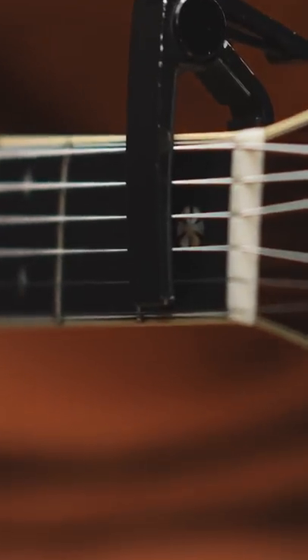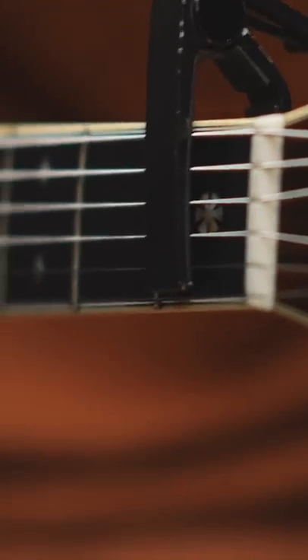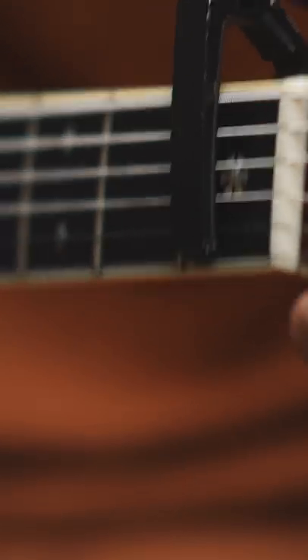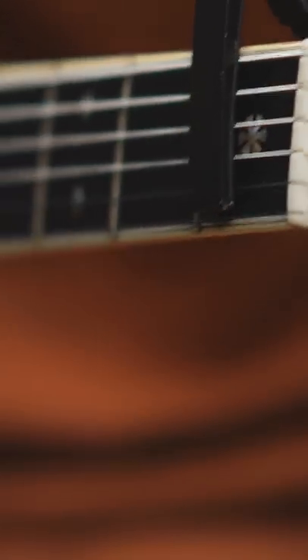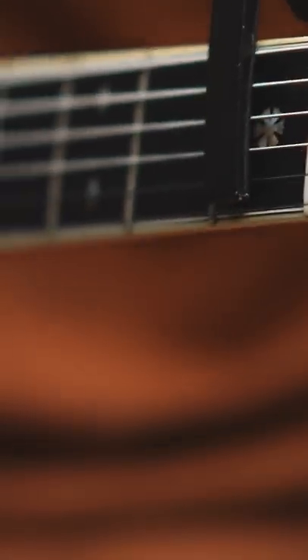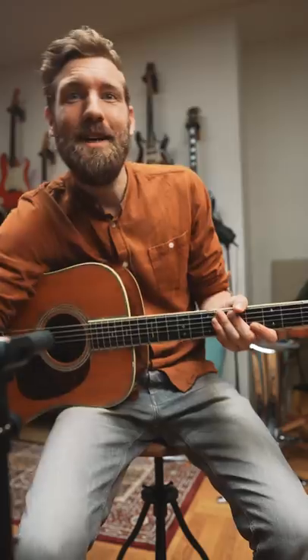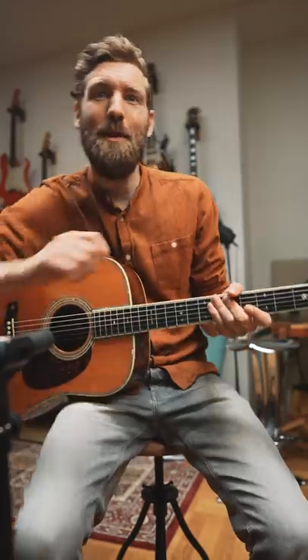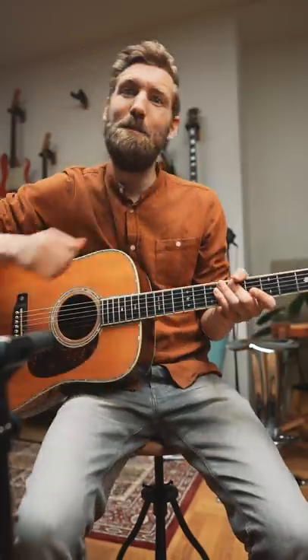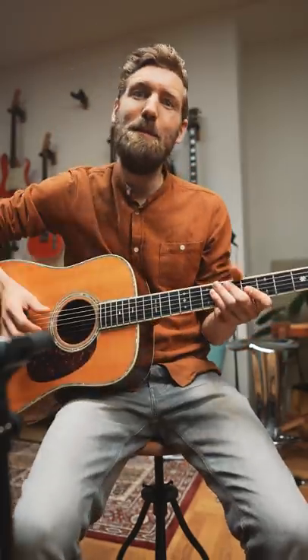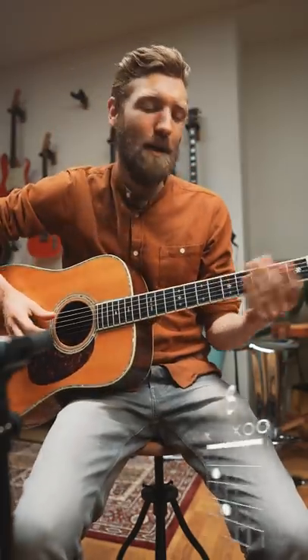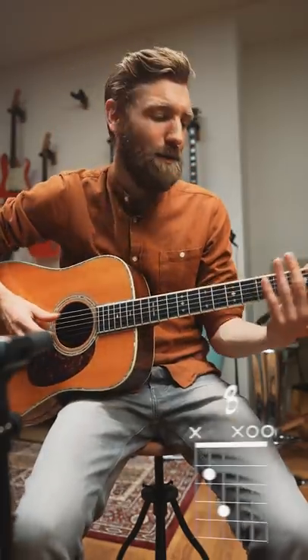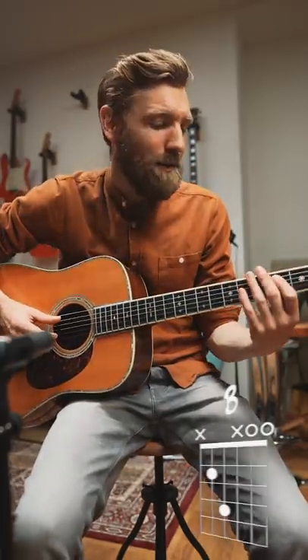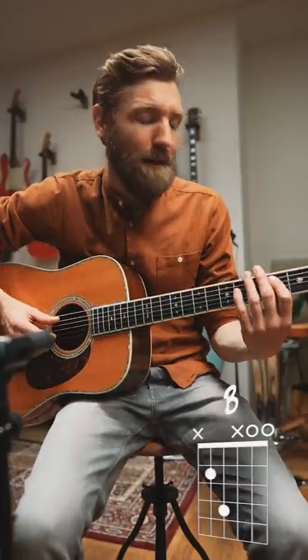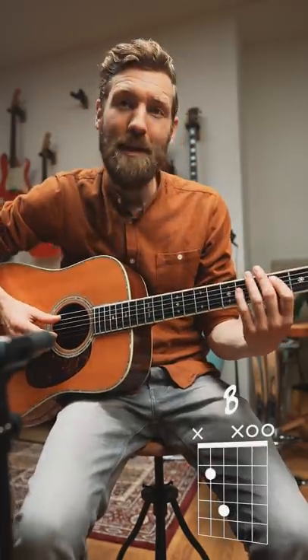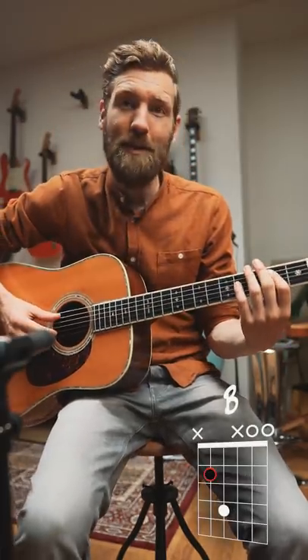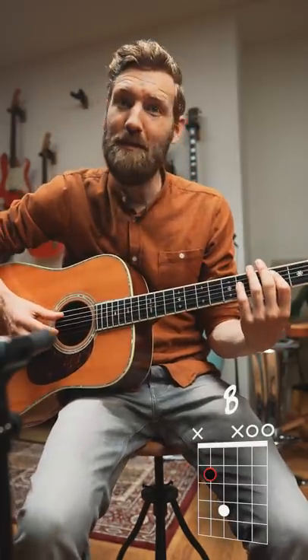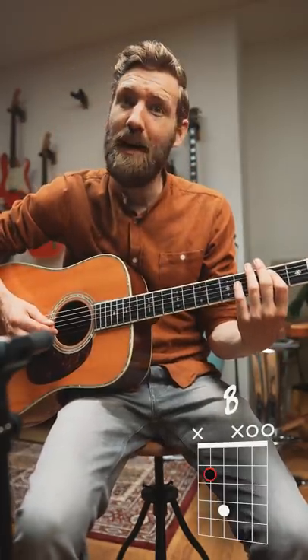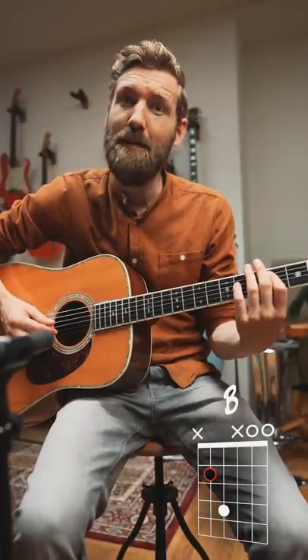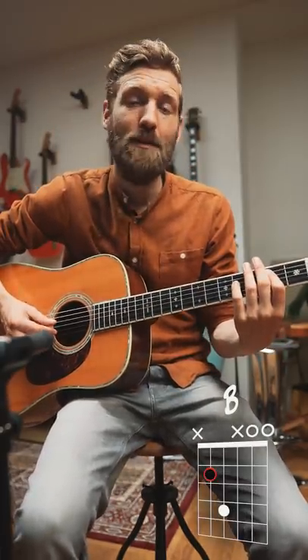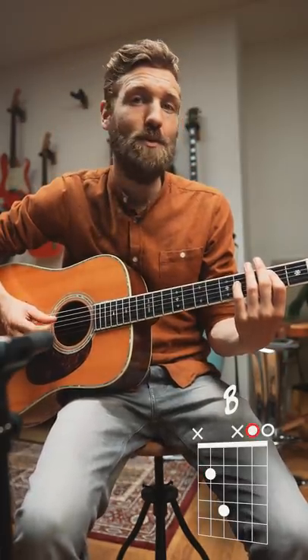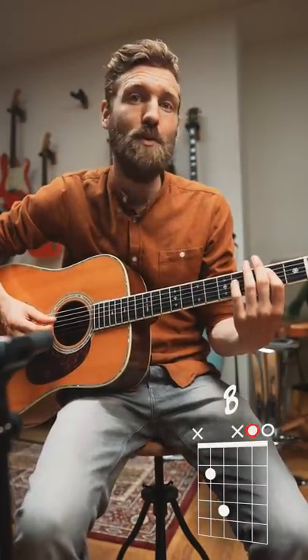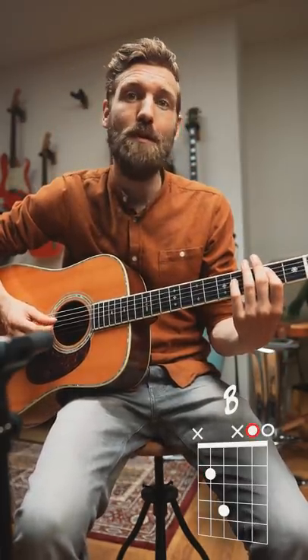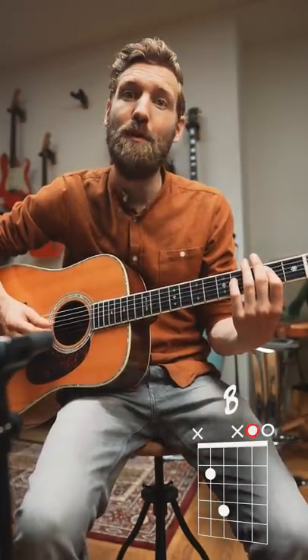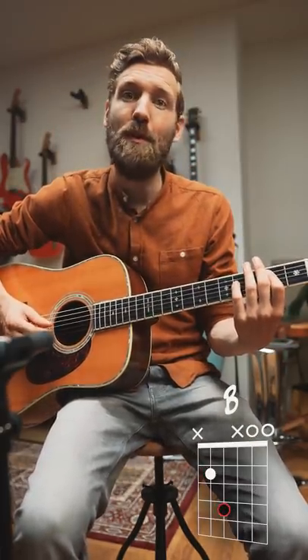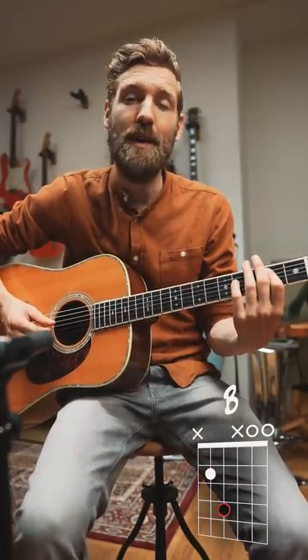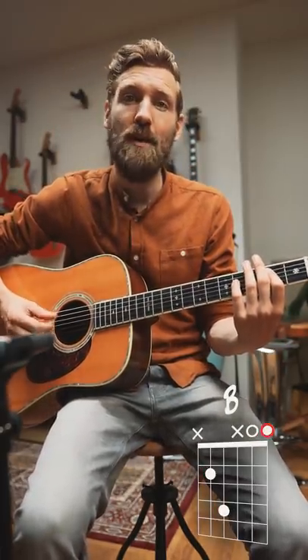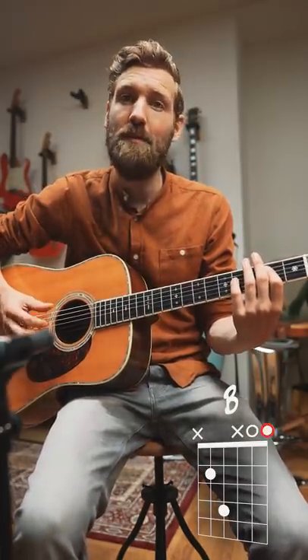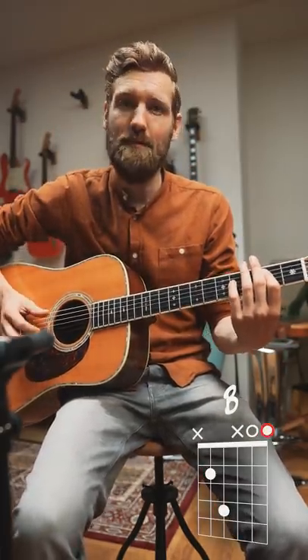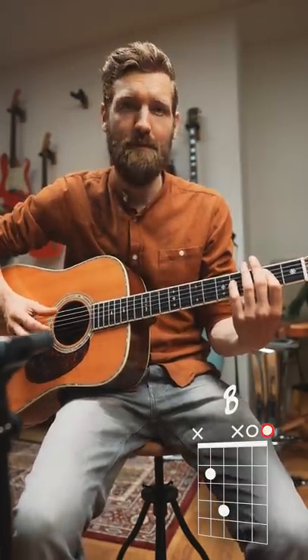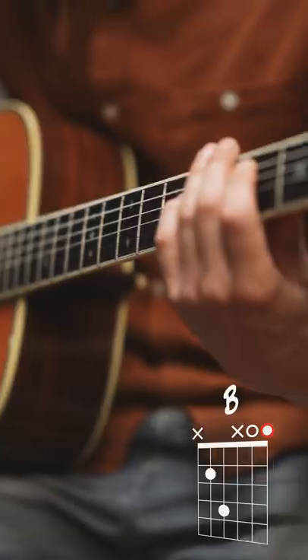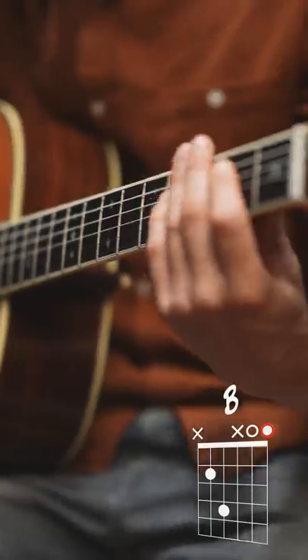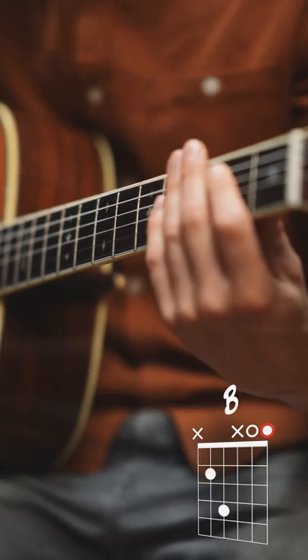Now all you have to do is grab a B power chord and play strings five, two, four, and one like this.